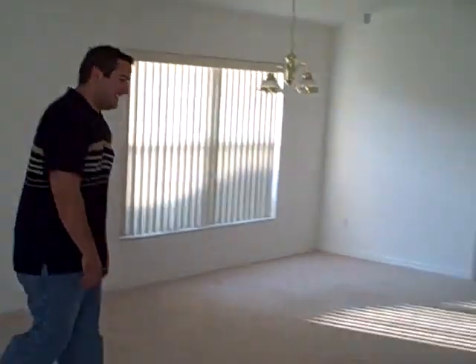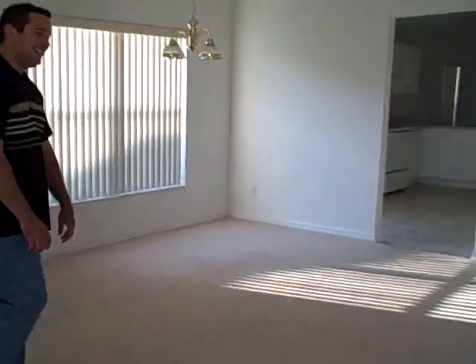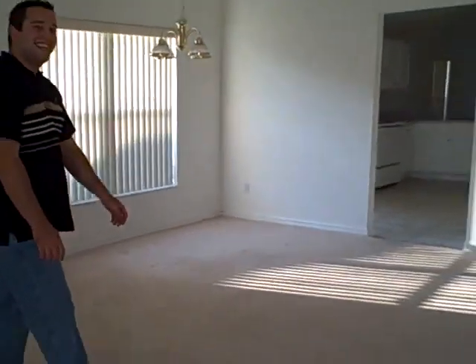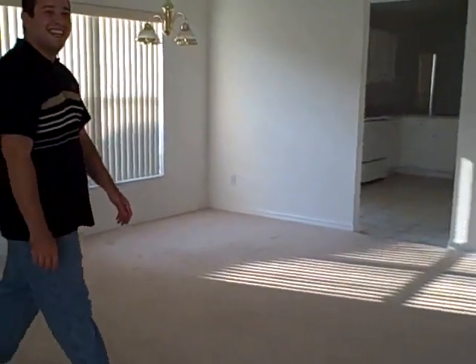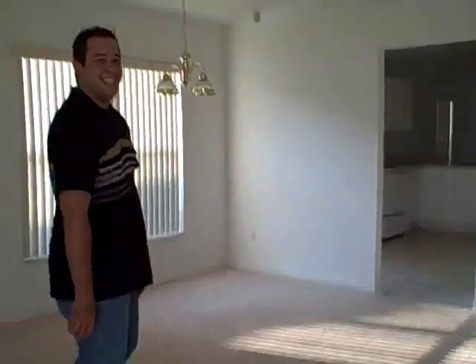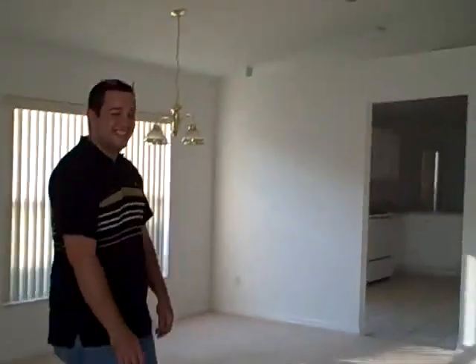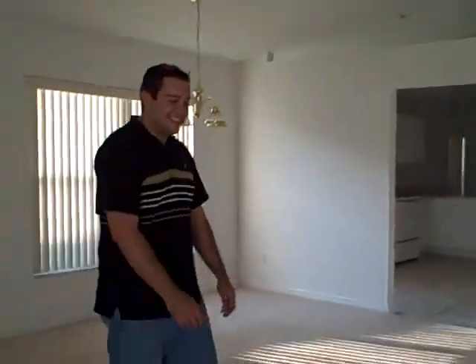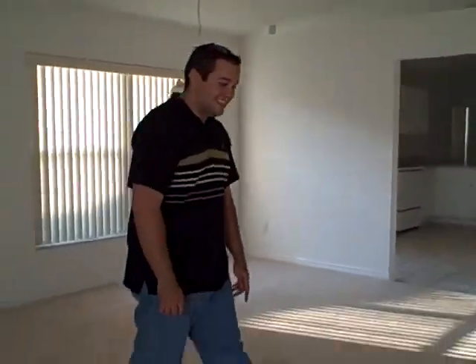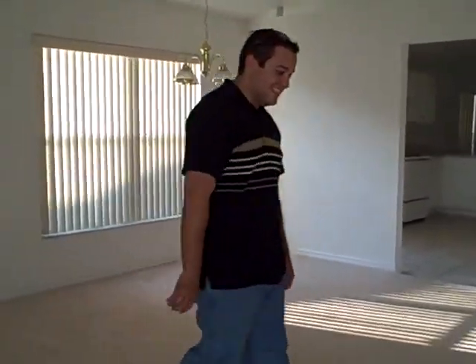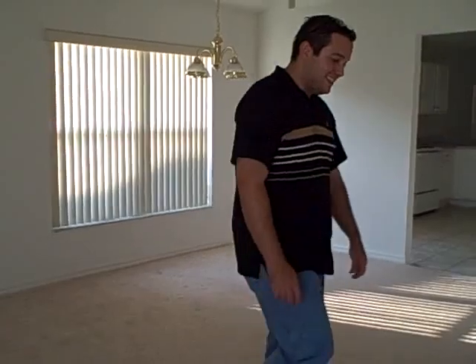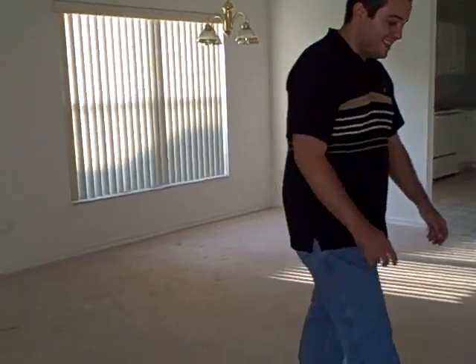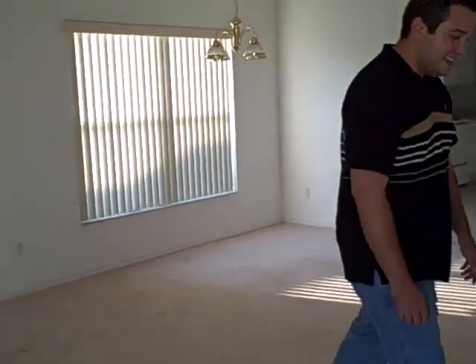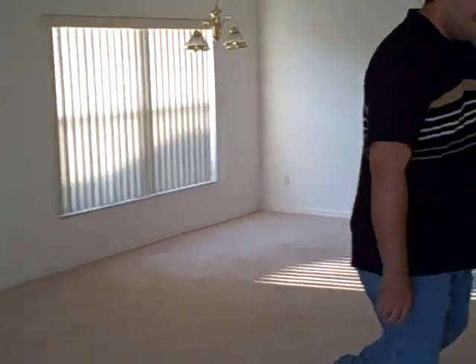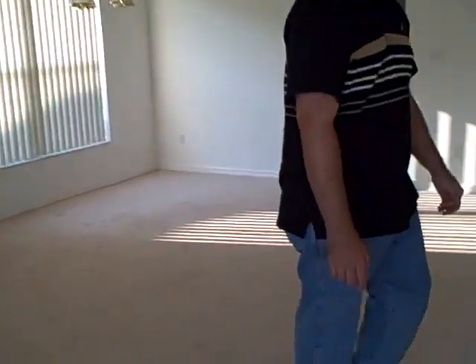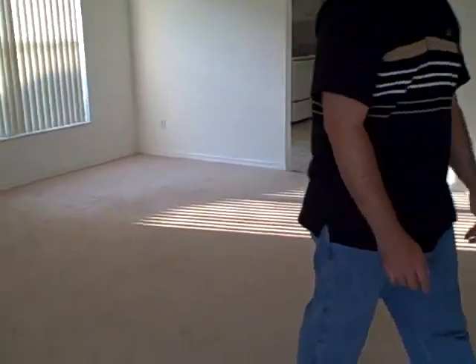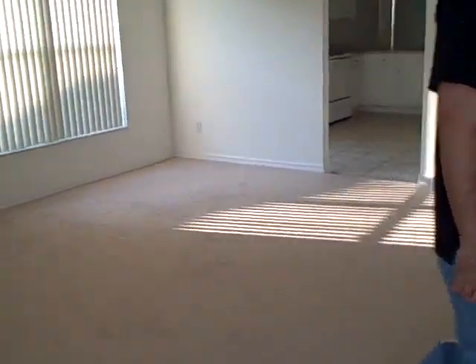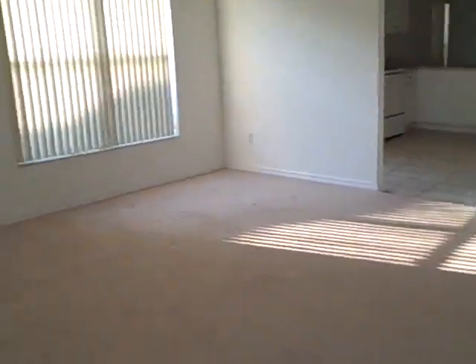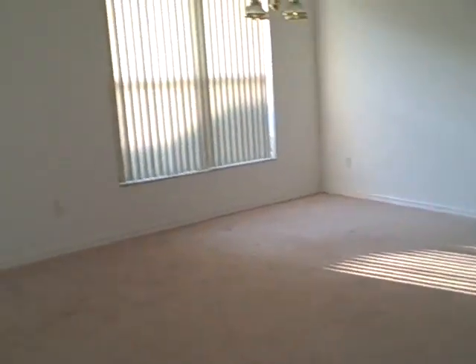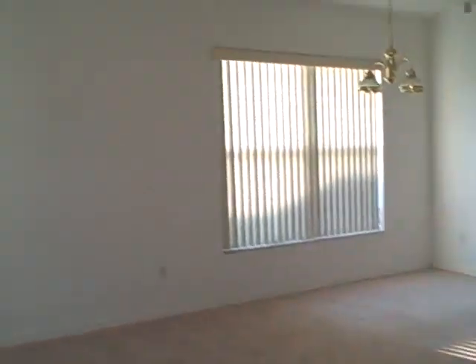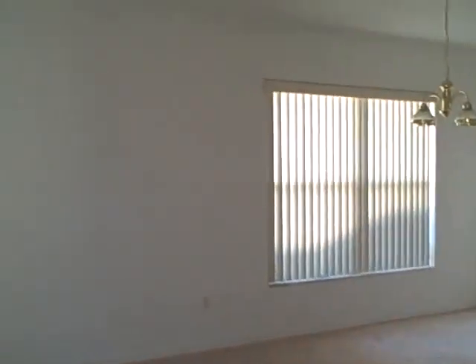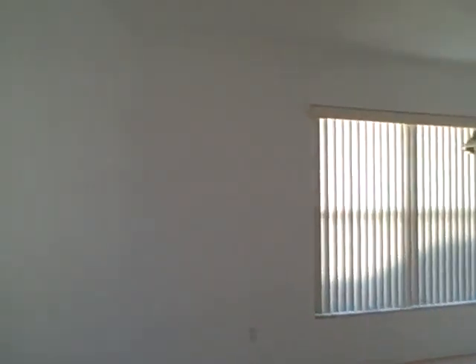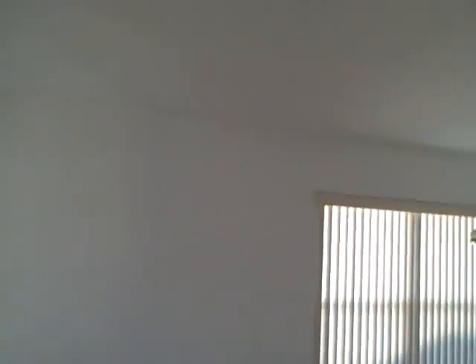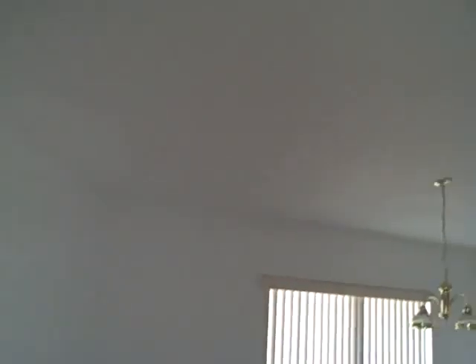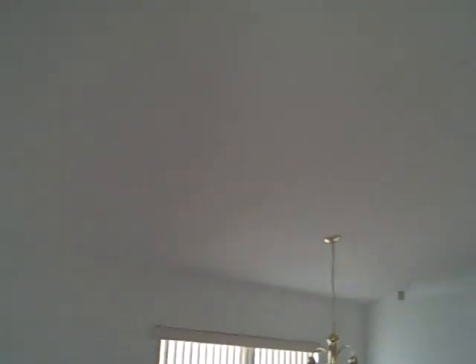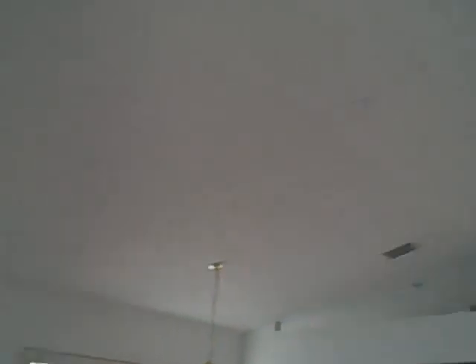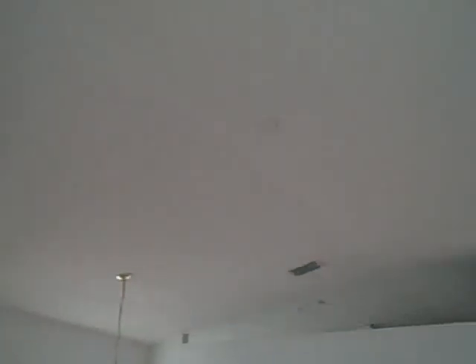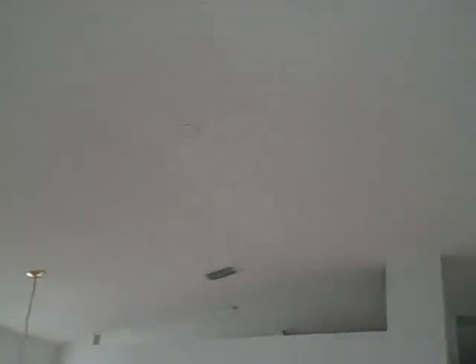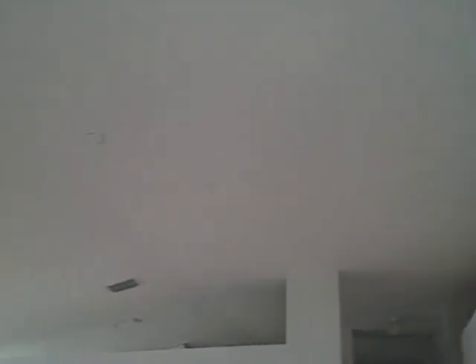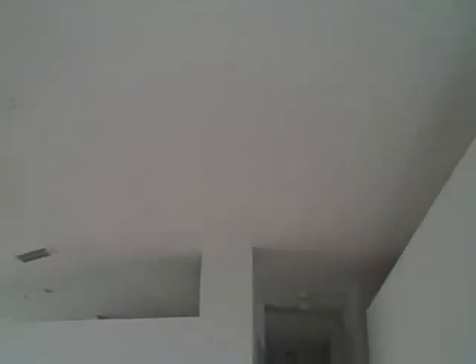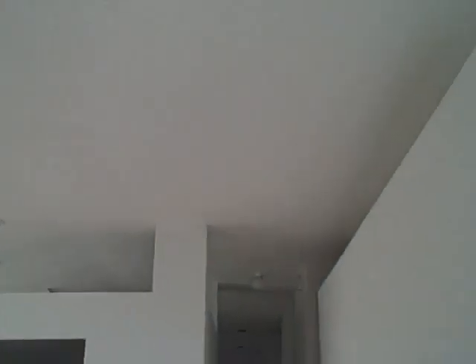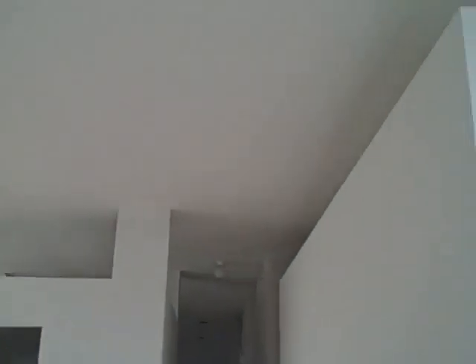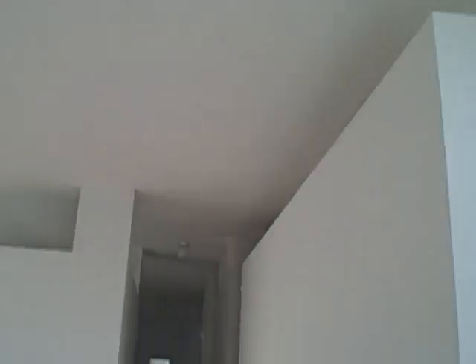This is the, I guess, dining room area. Look, see — oh, high ceilings. Look out.